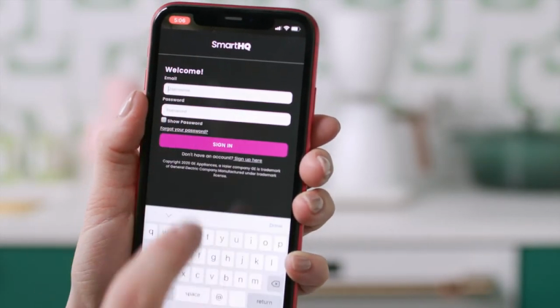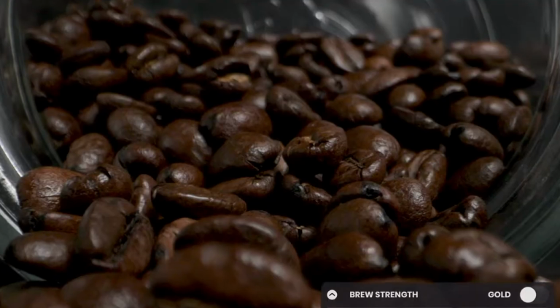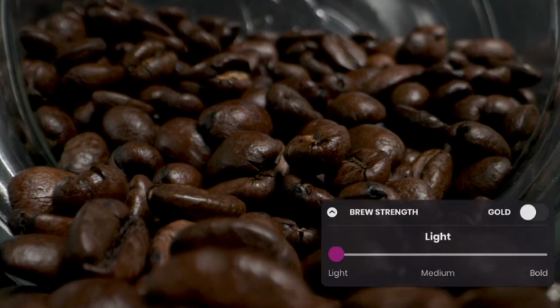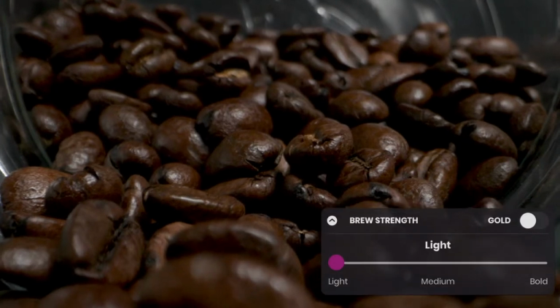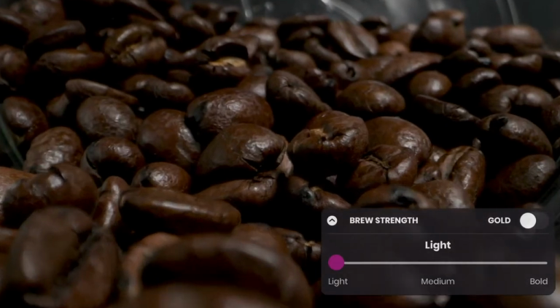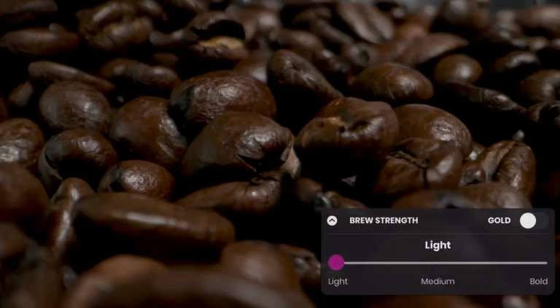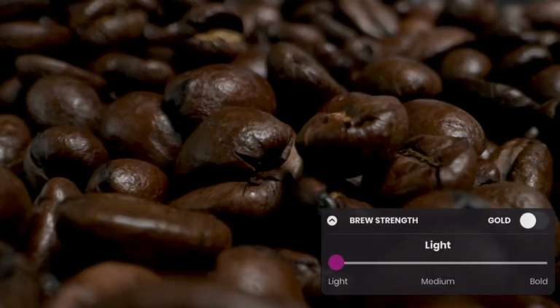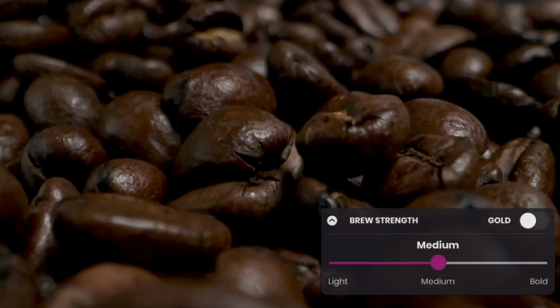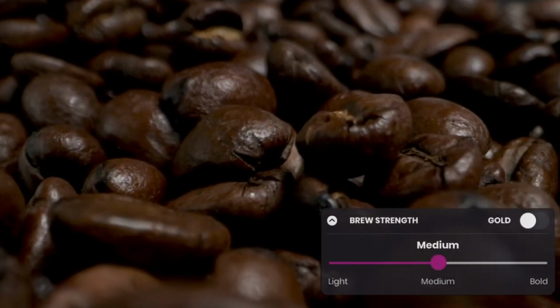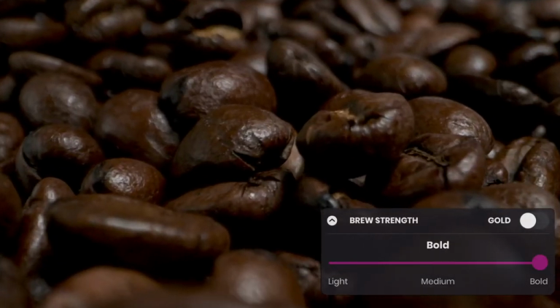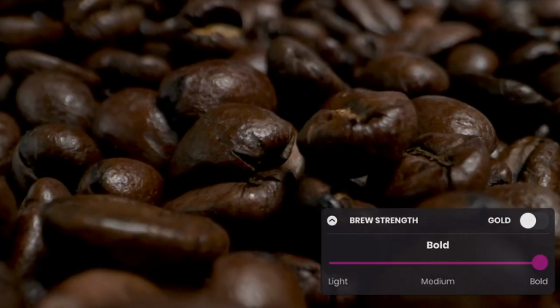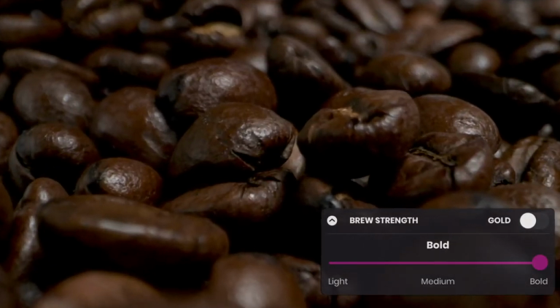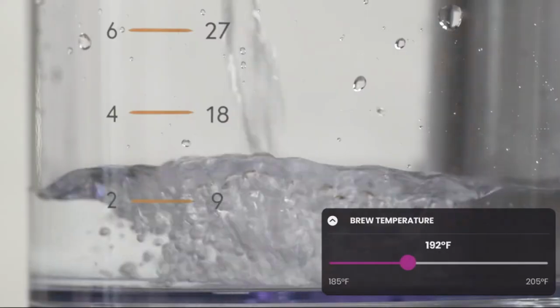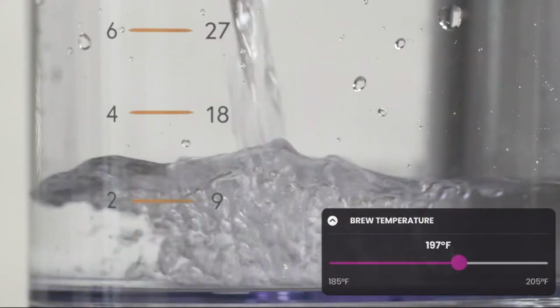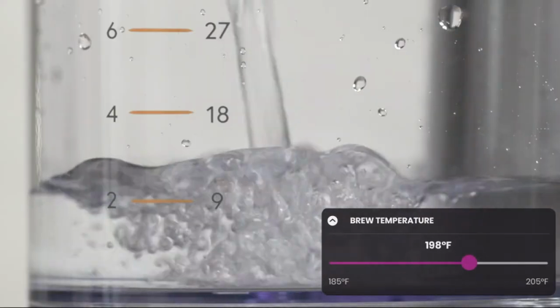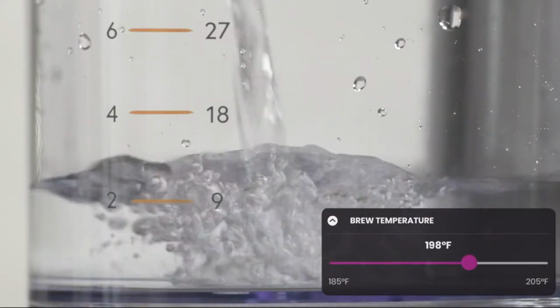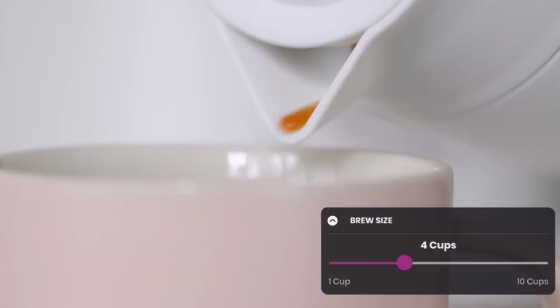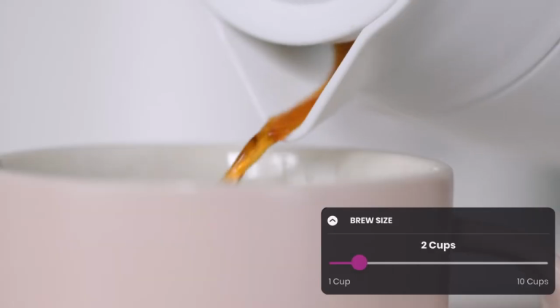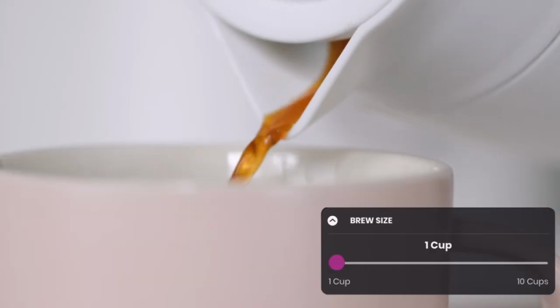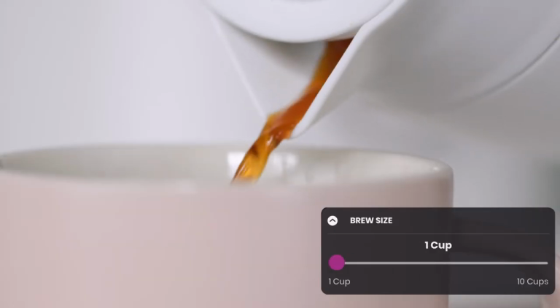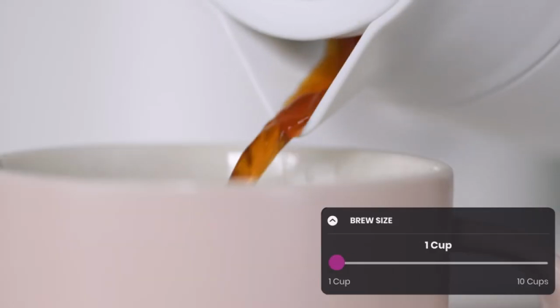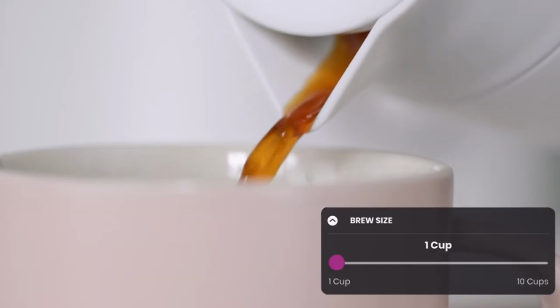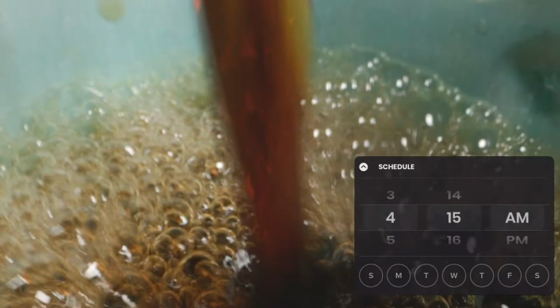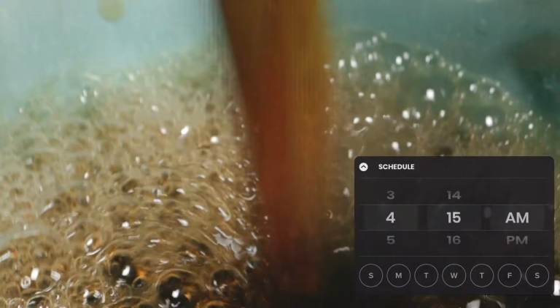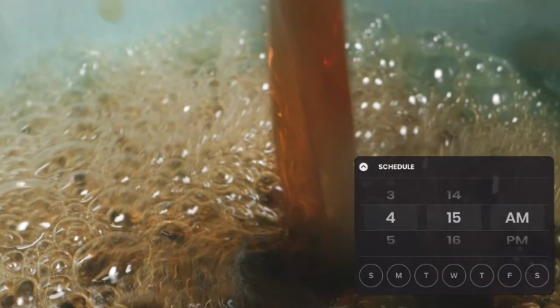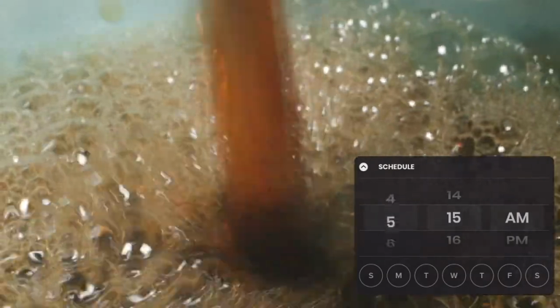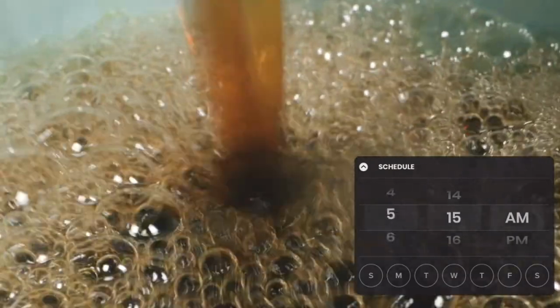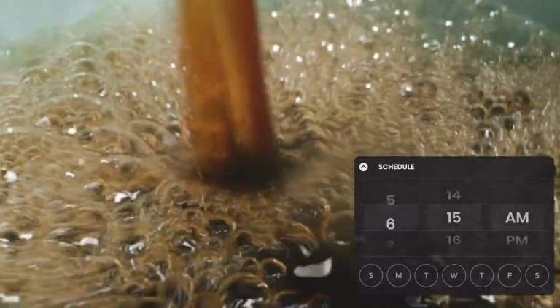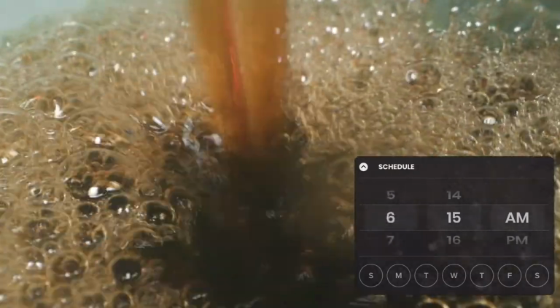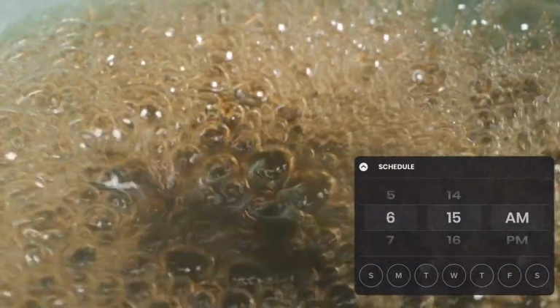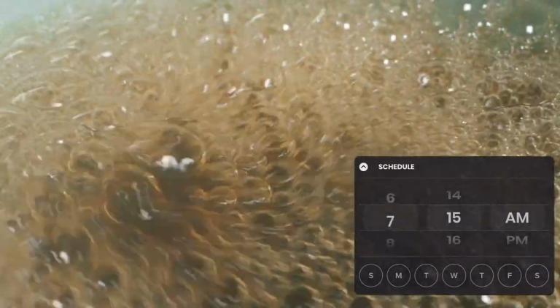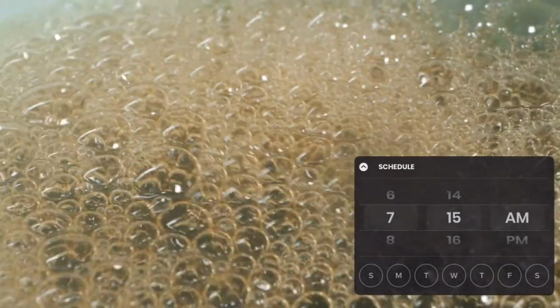The app lets you control the brew strength, temperature, size, and the time you want your coffee to begin brewing.